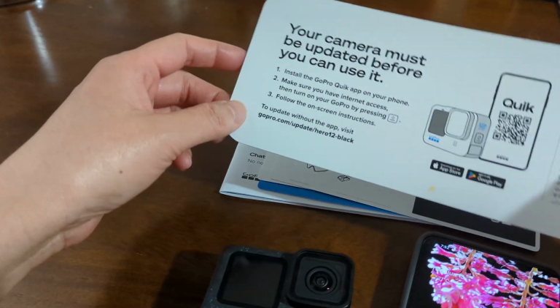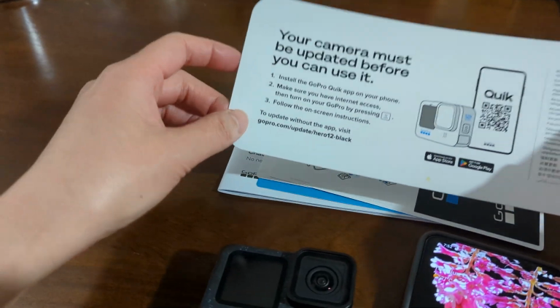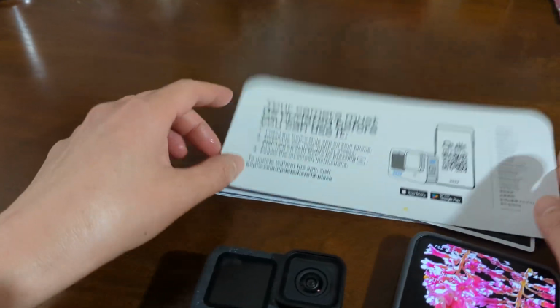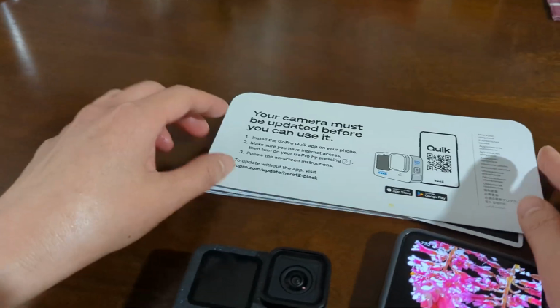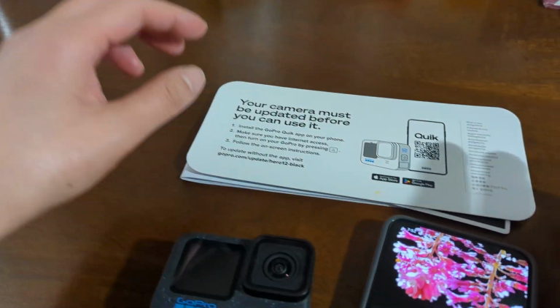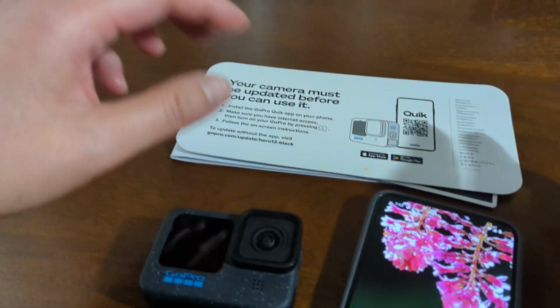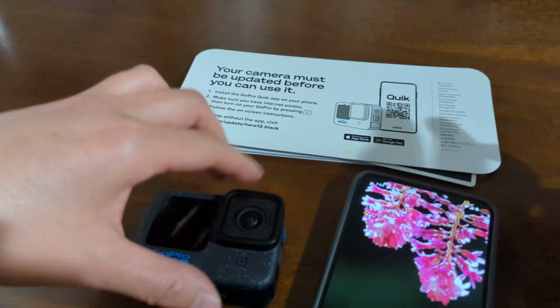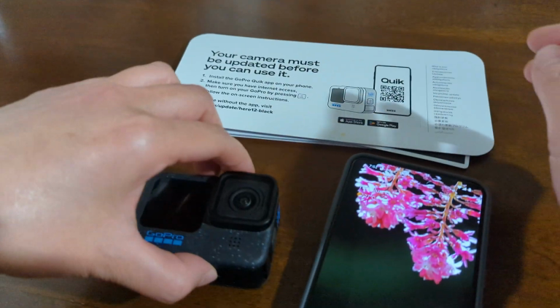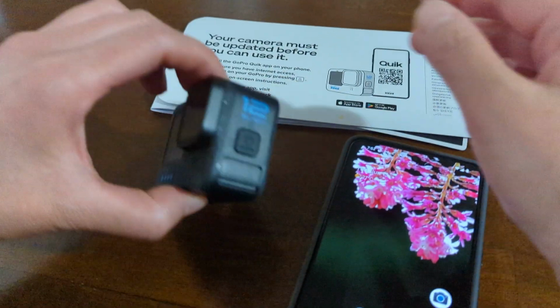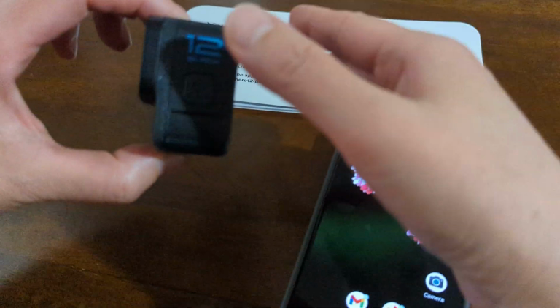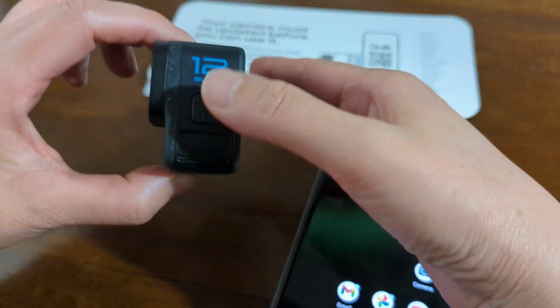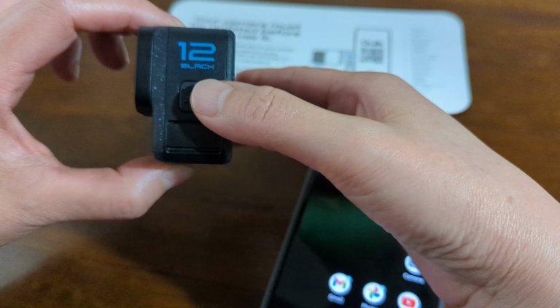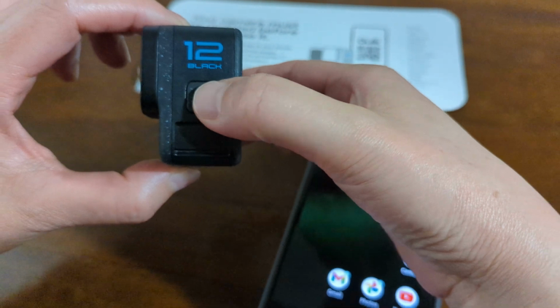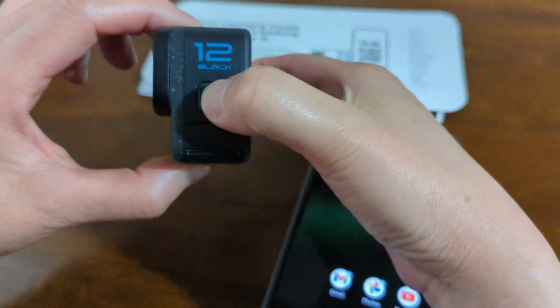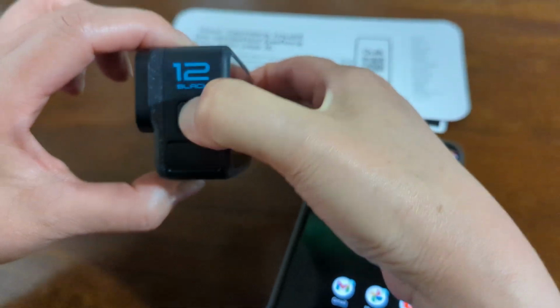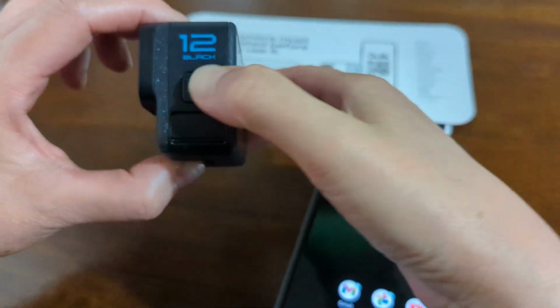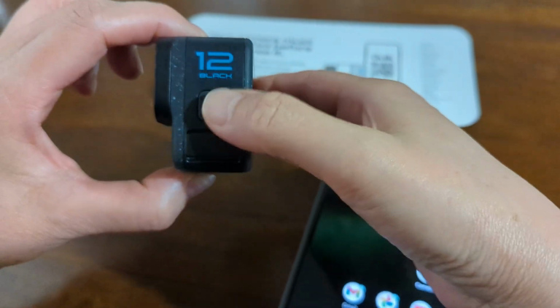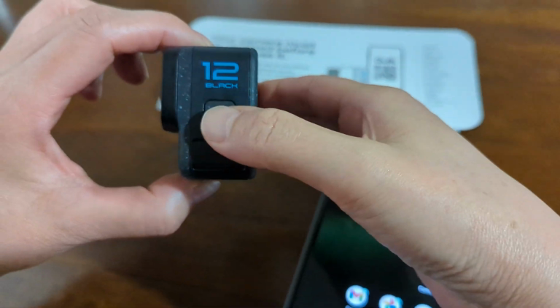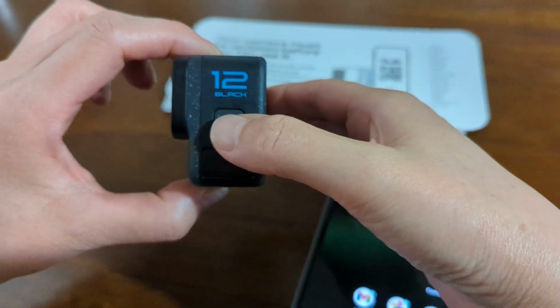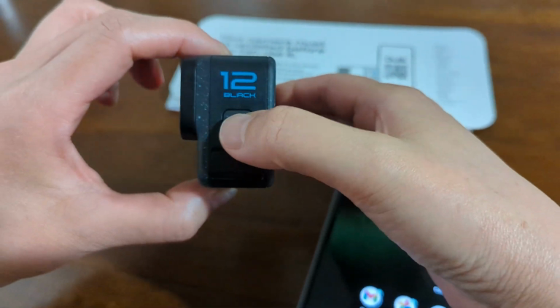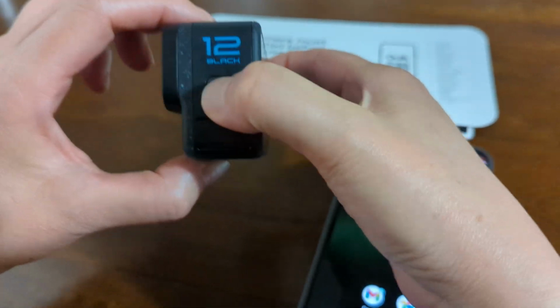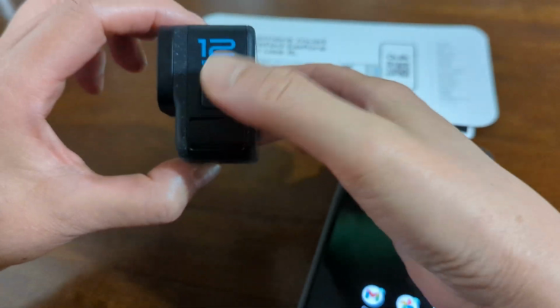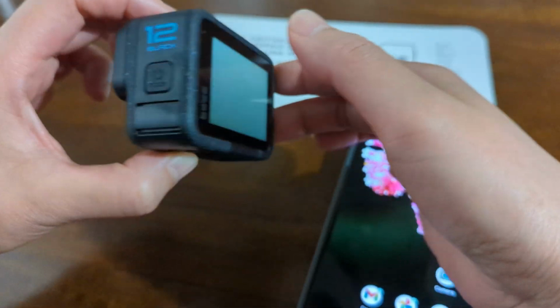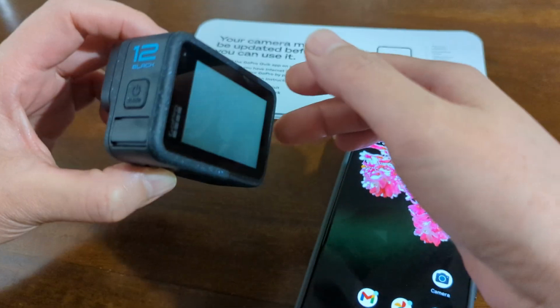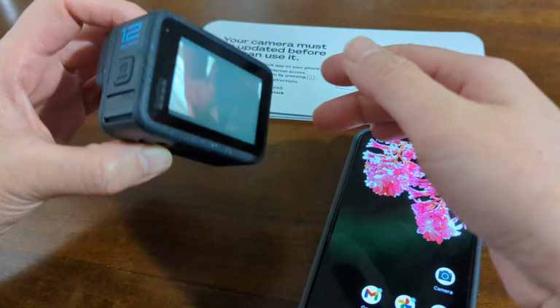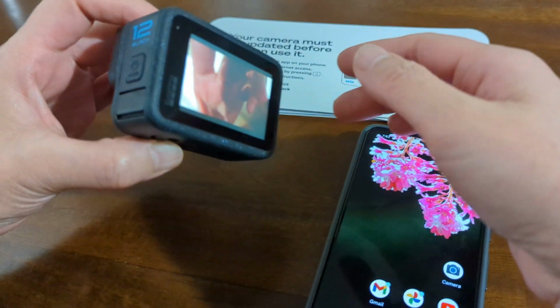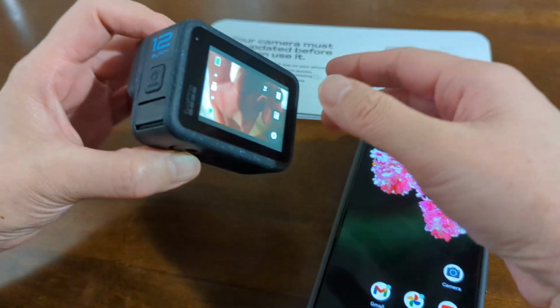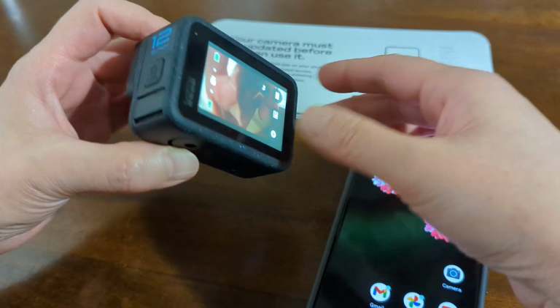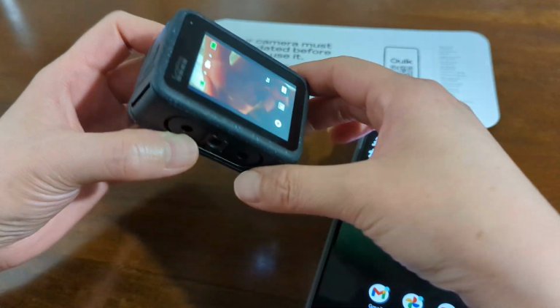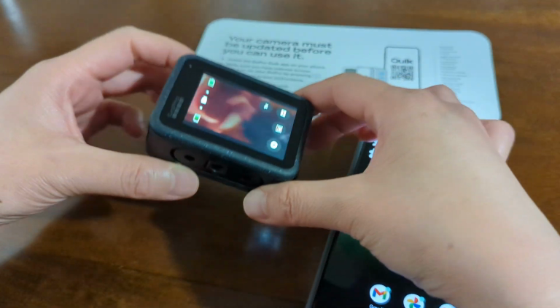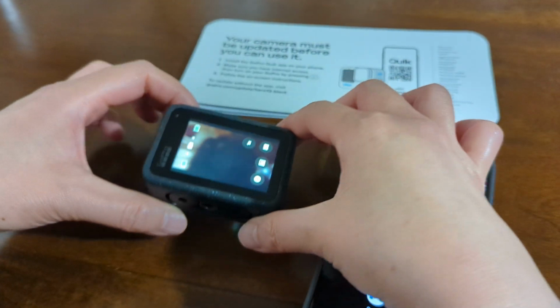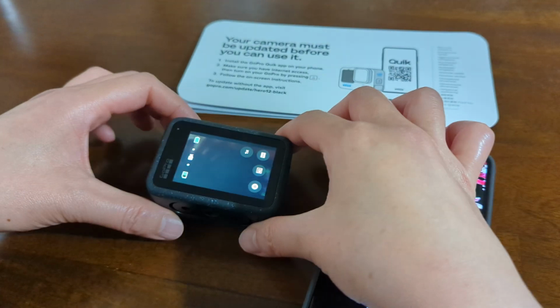So first, let's turn on the camera. Okay, so it is on.